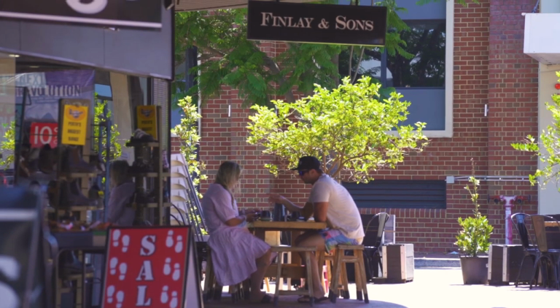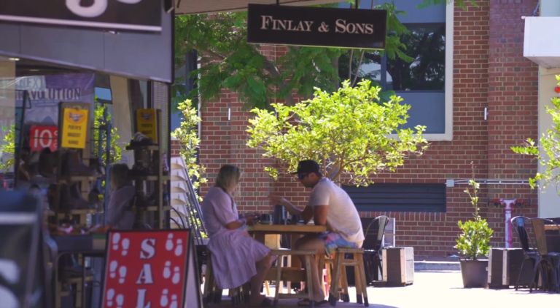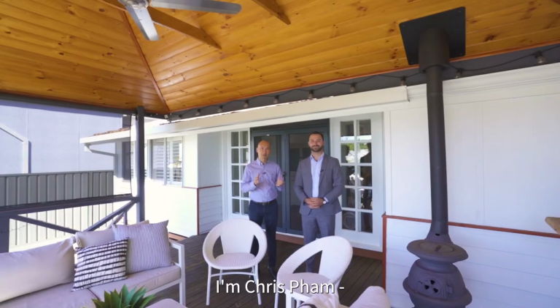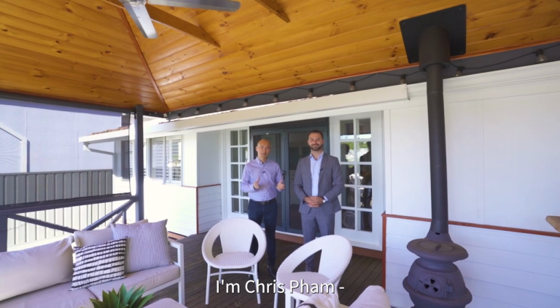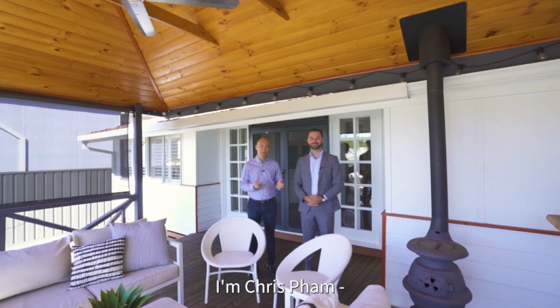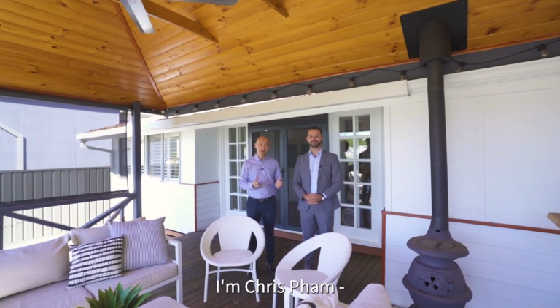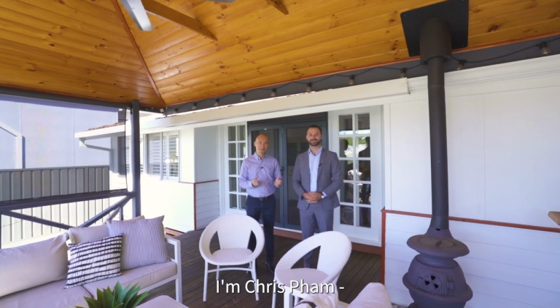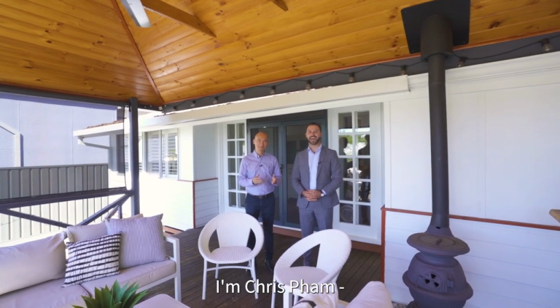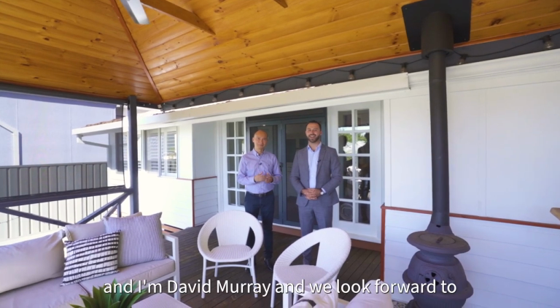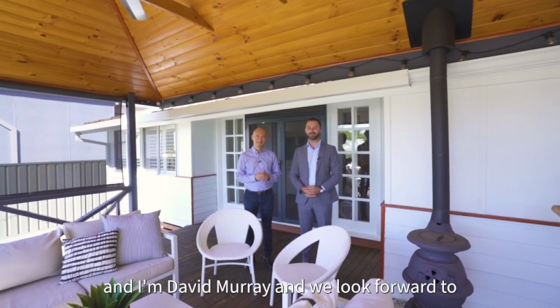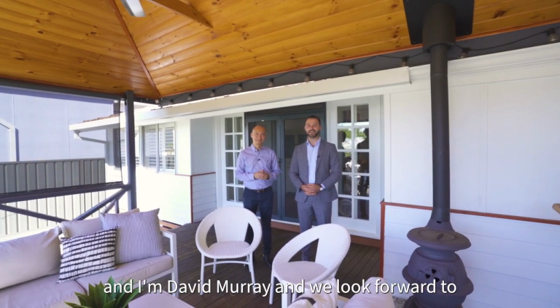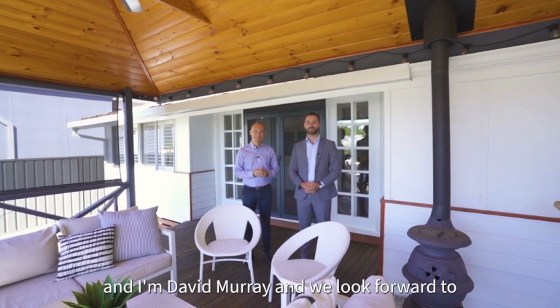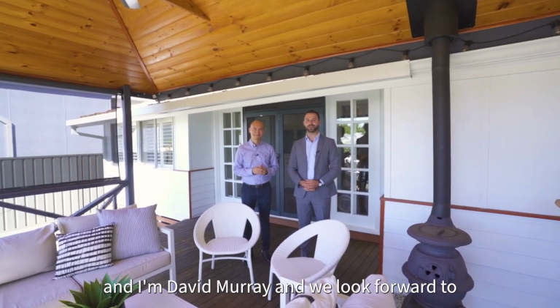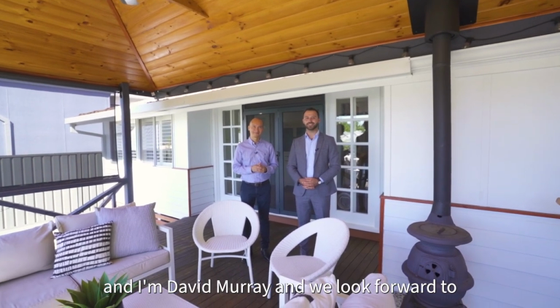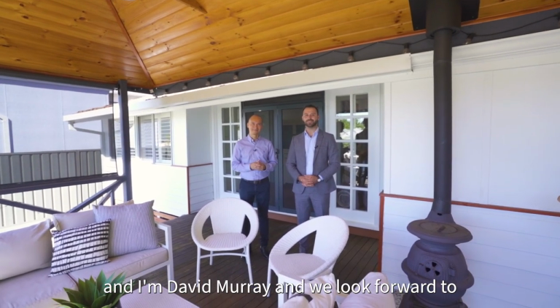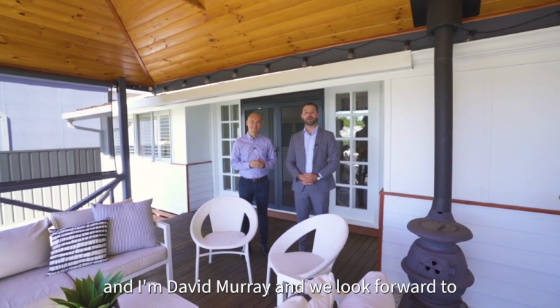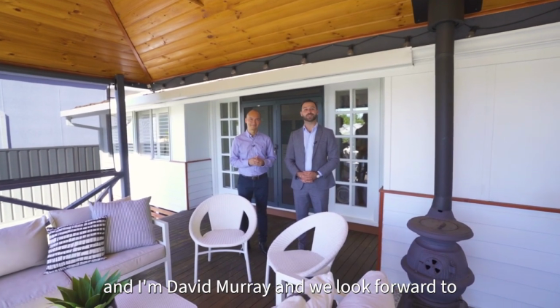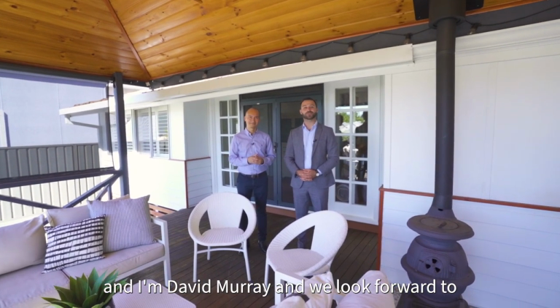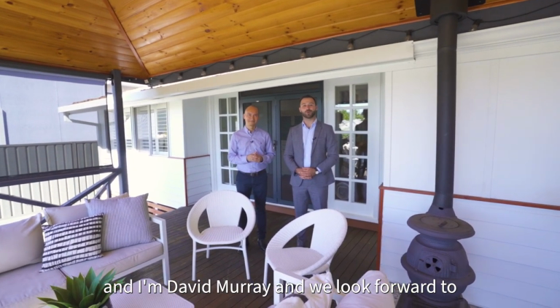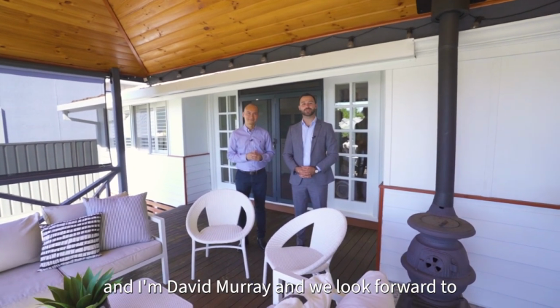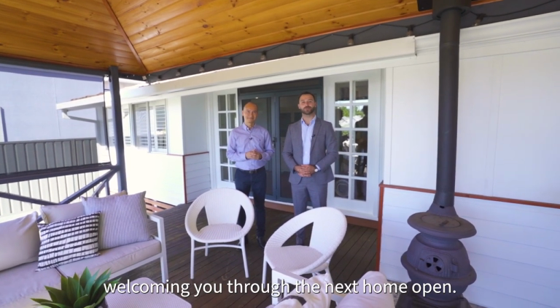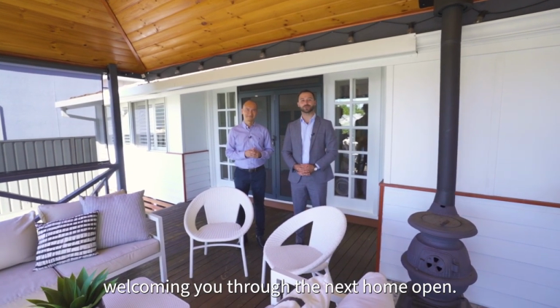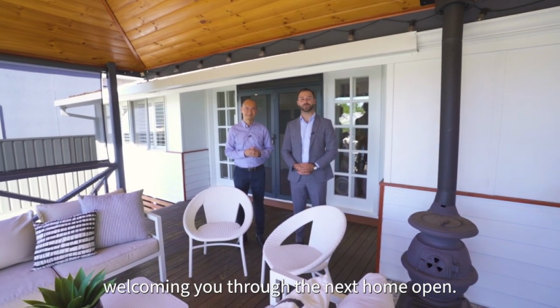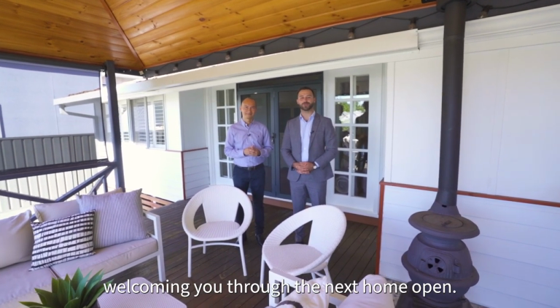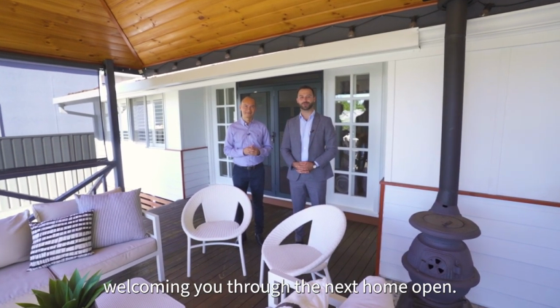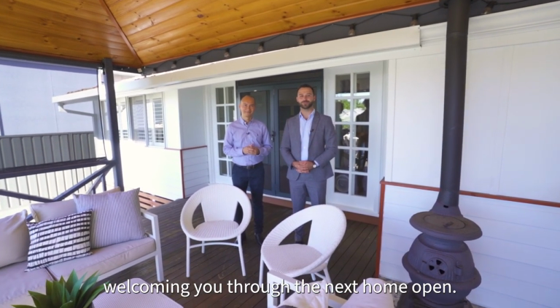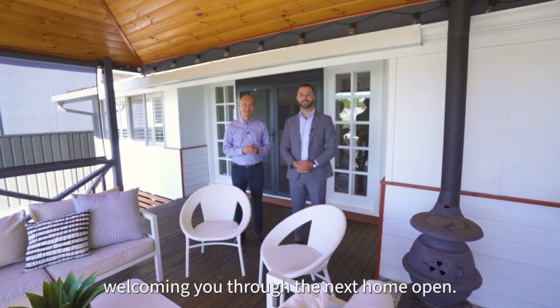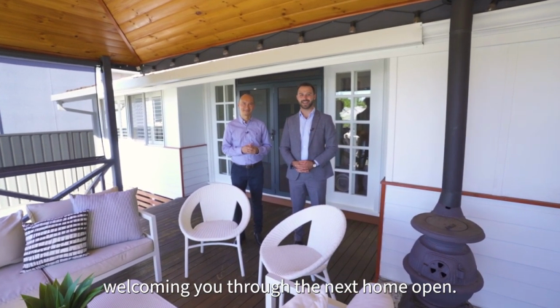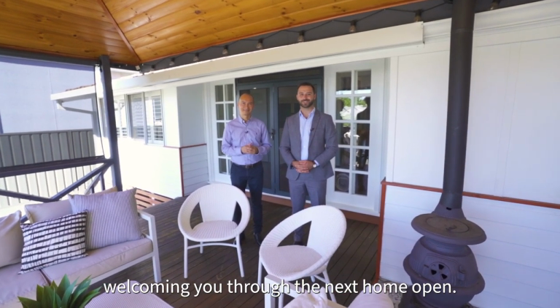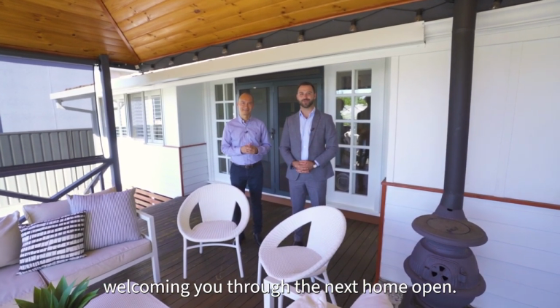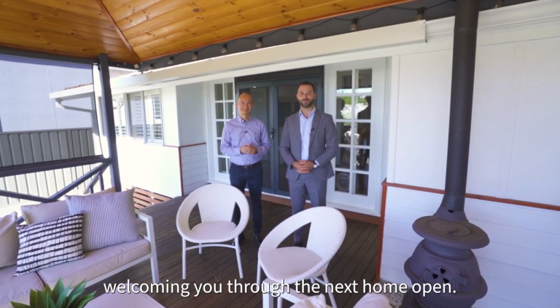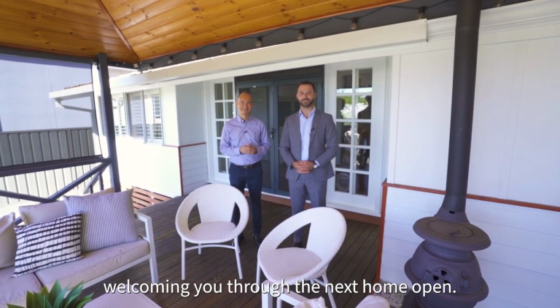I'm Chris Fam and I'm David Murray, and we look forward to welcoming you through the next home open.